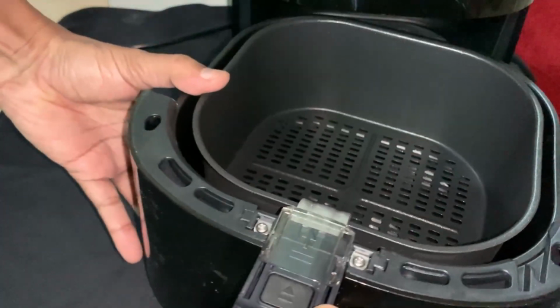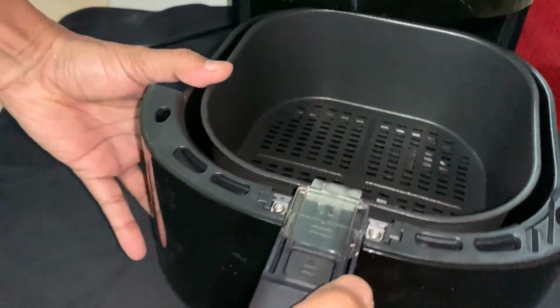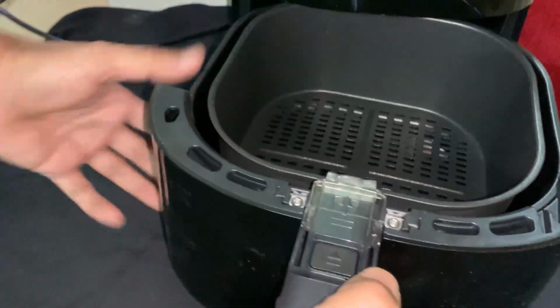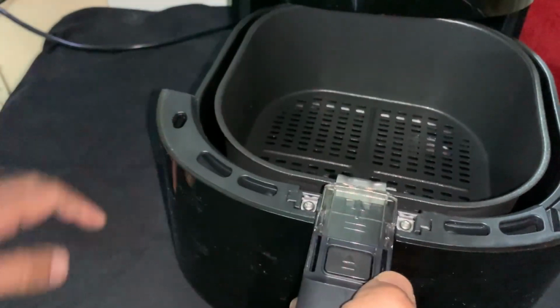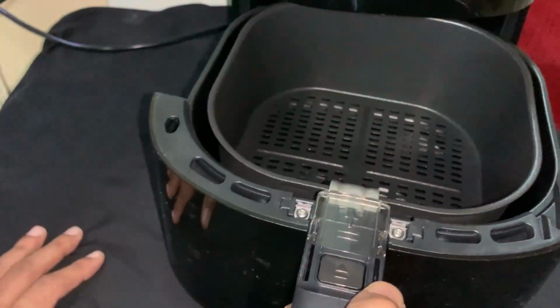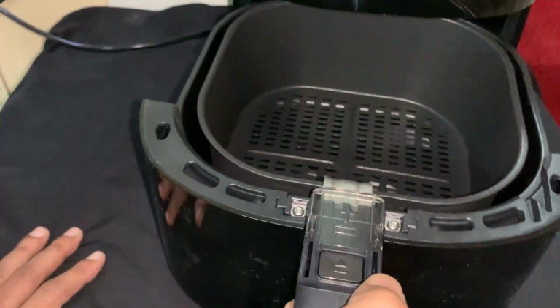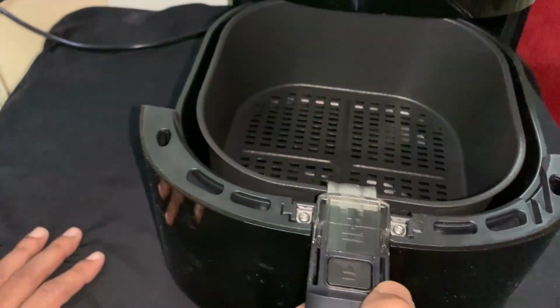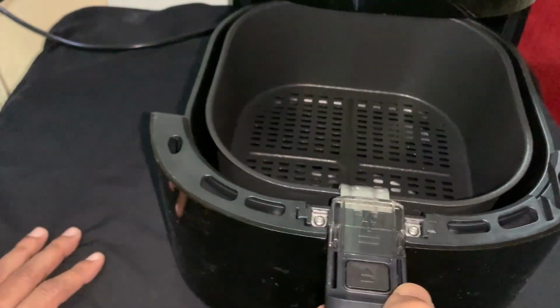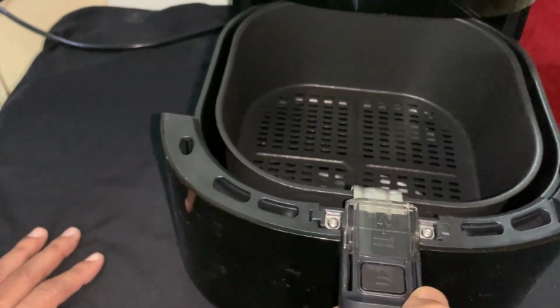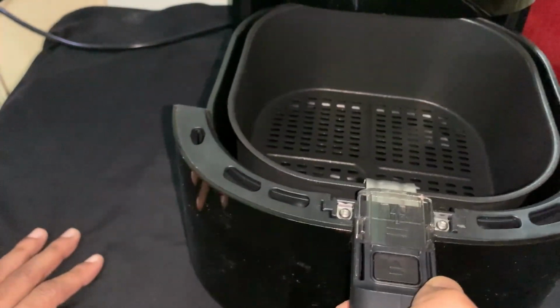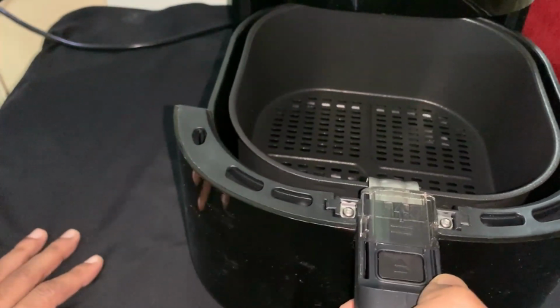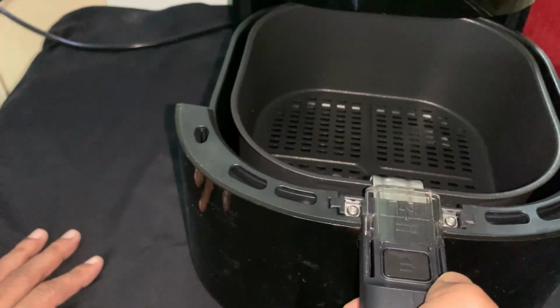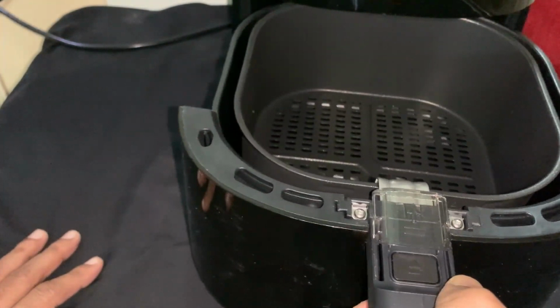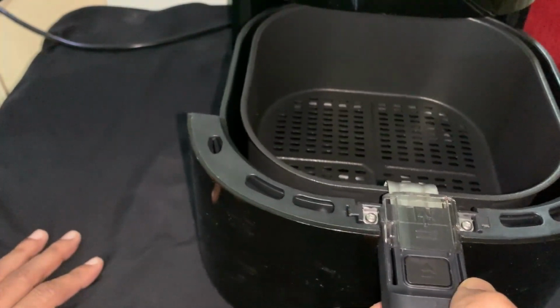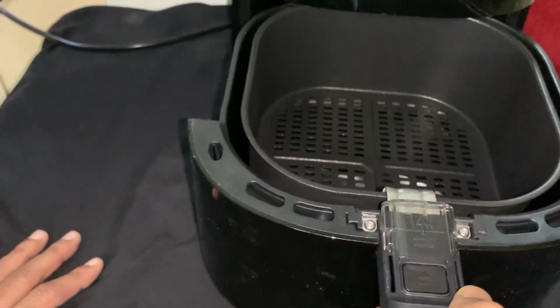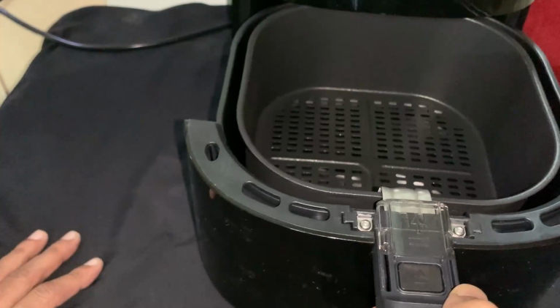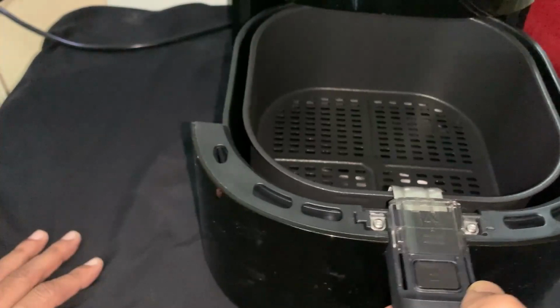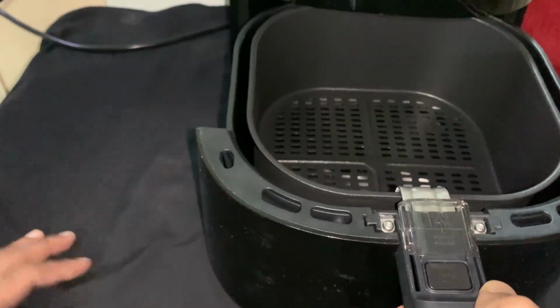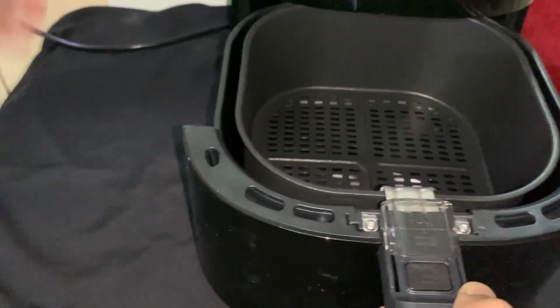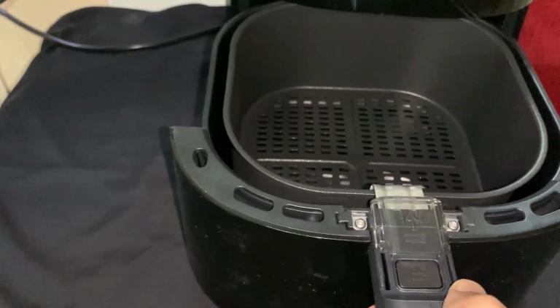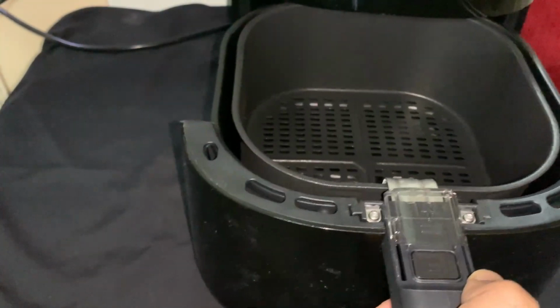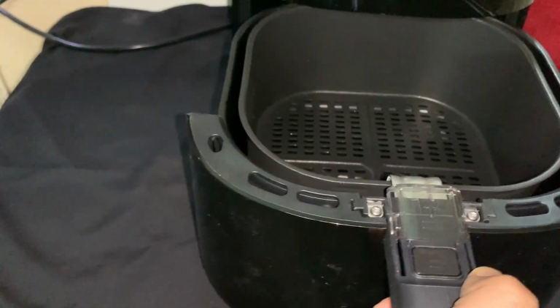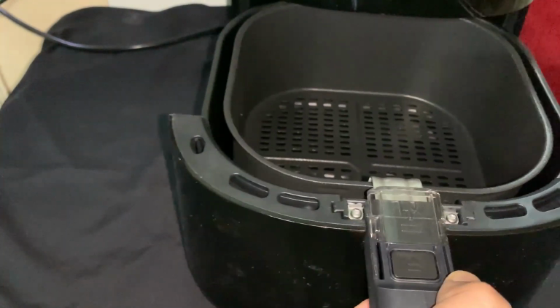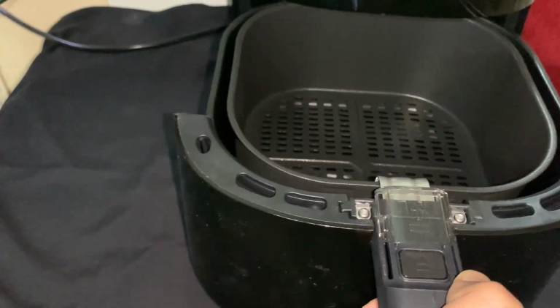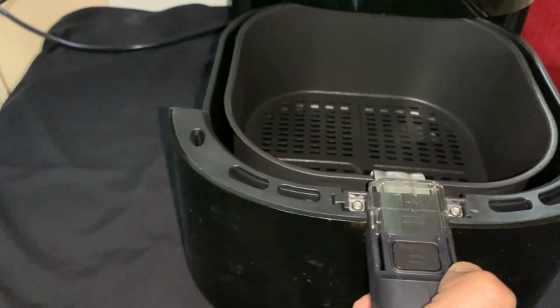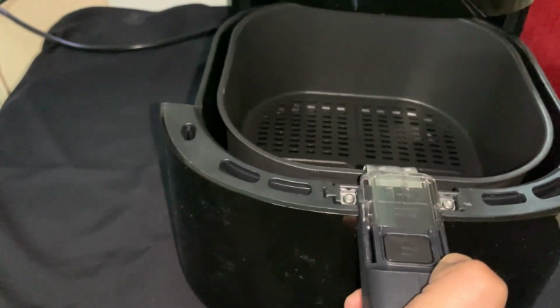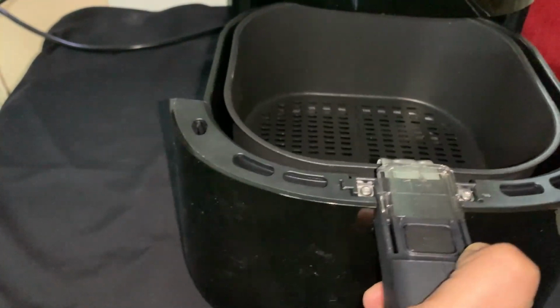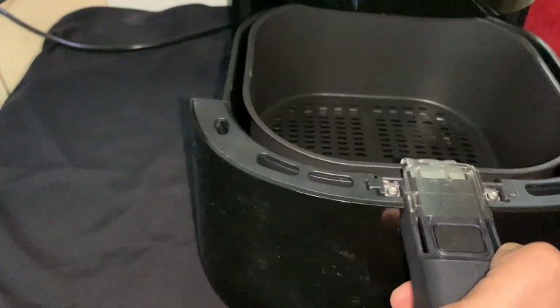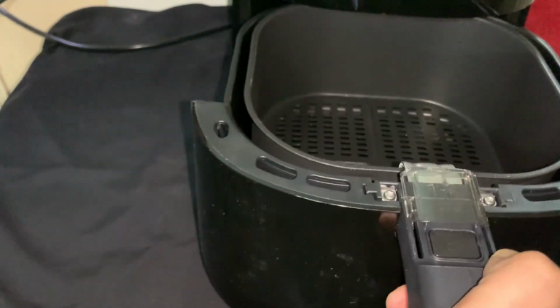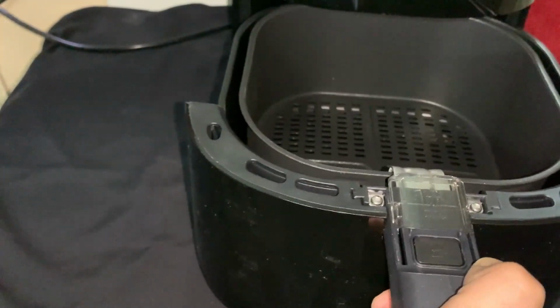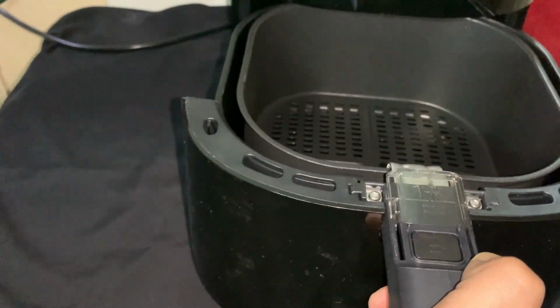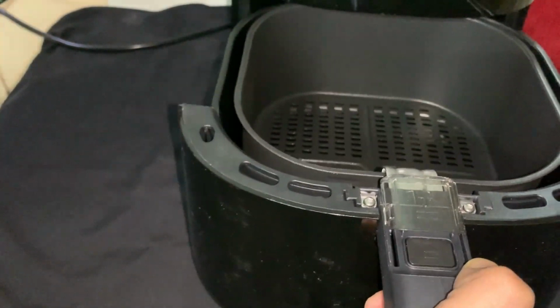By the same process, you can also put the pan back into the air fryer.